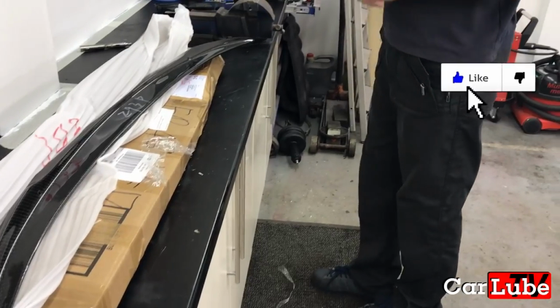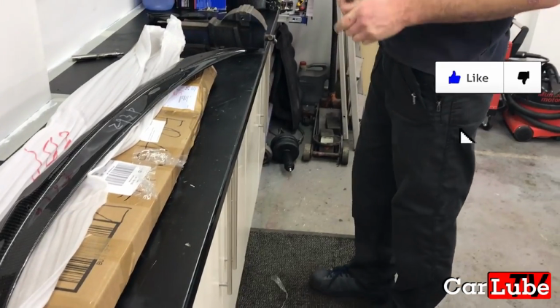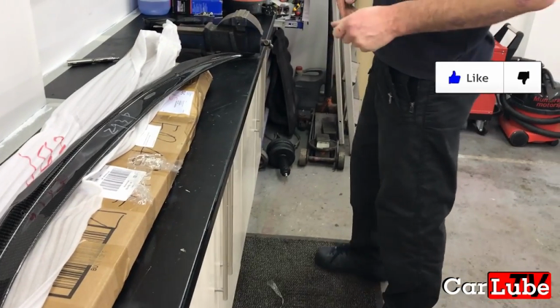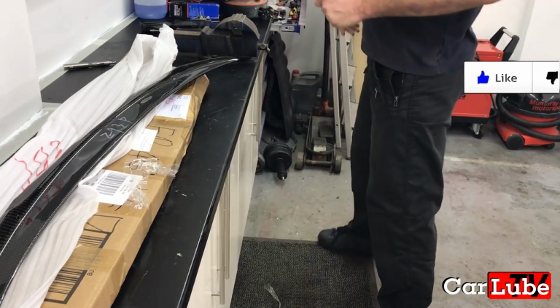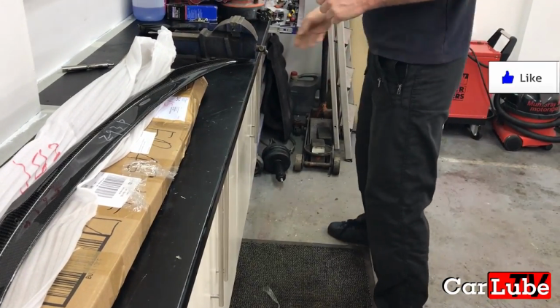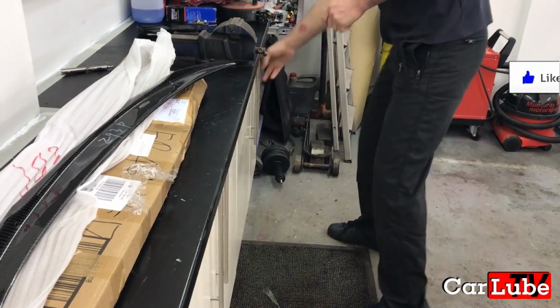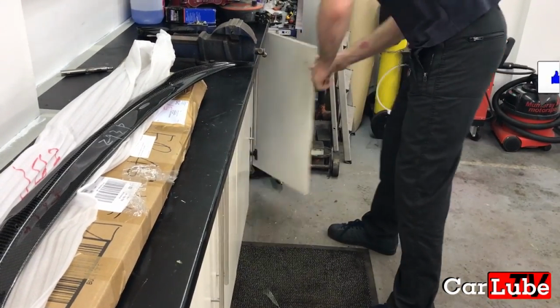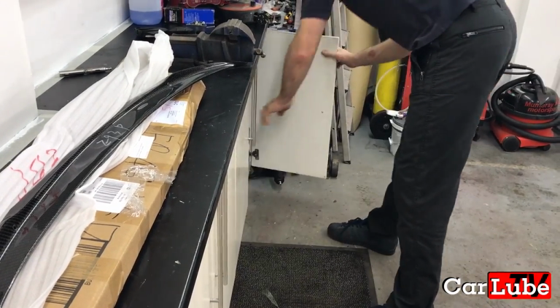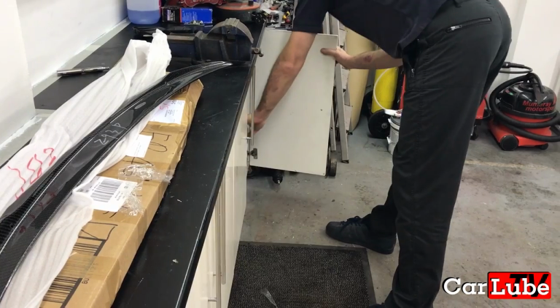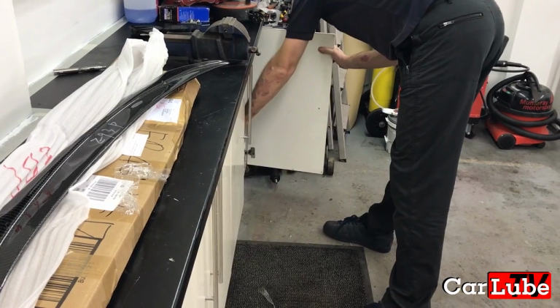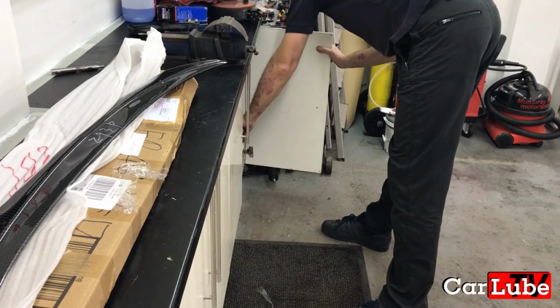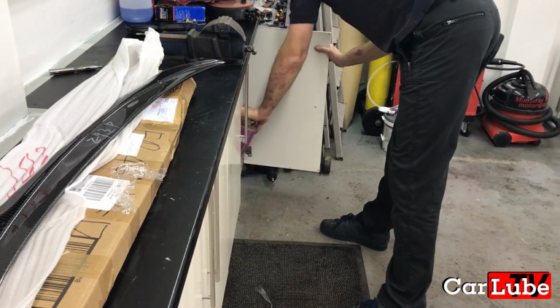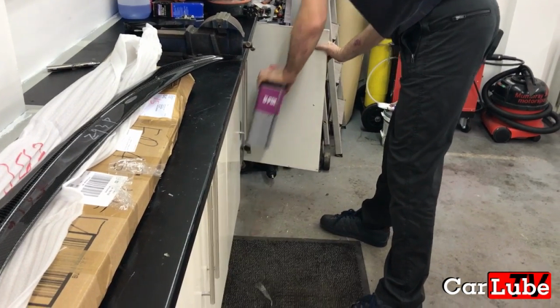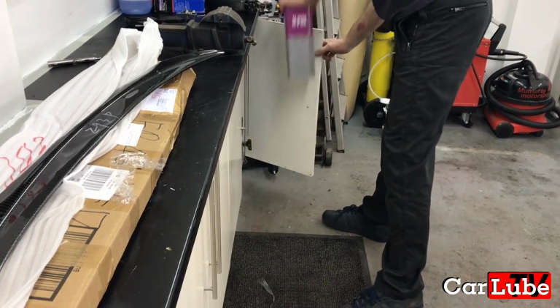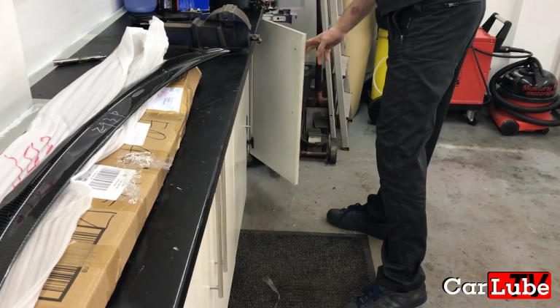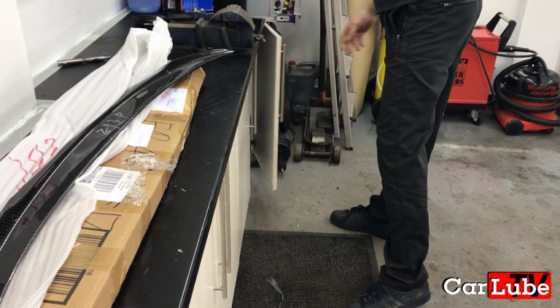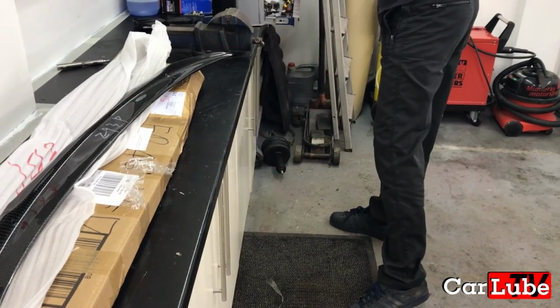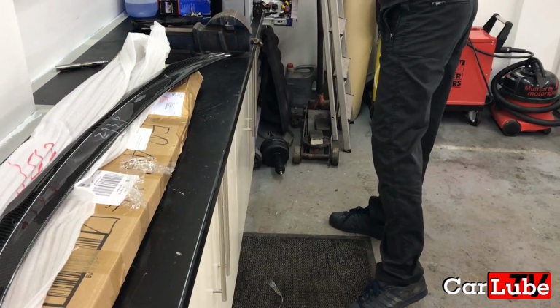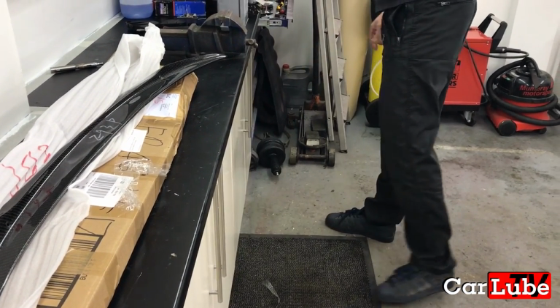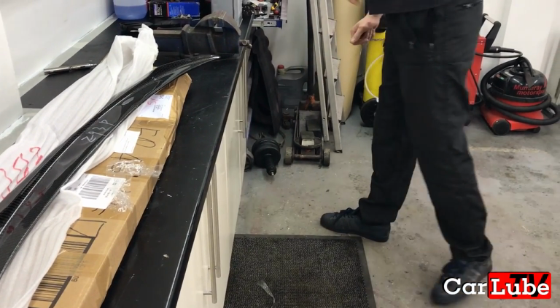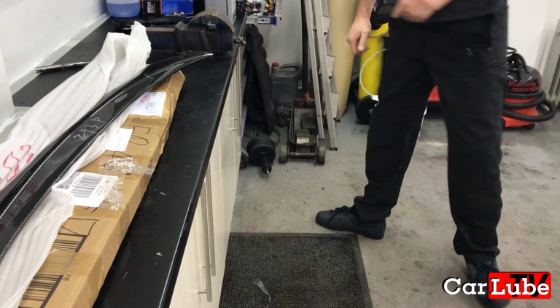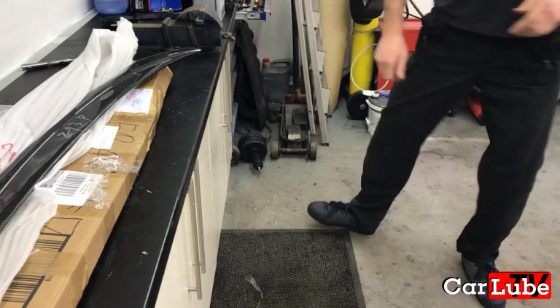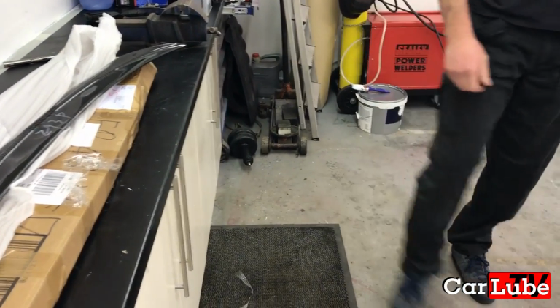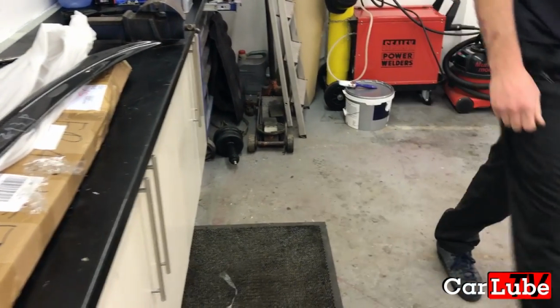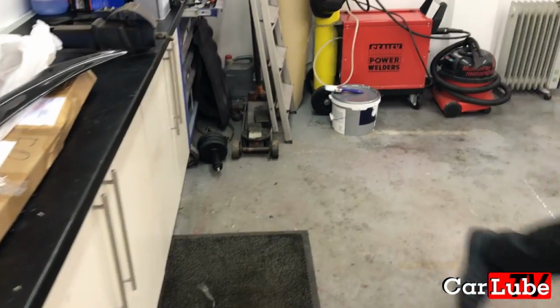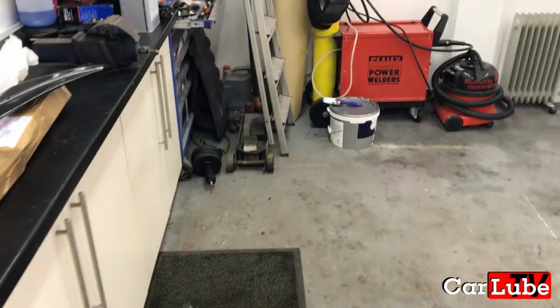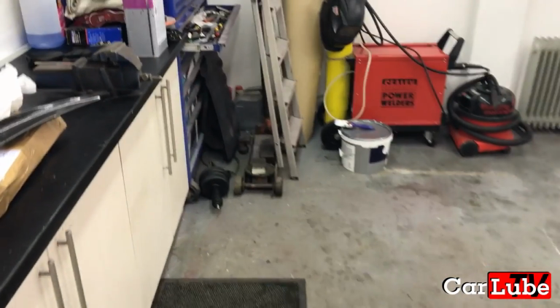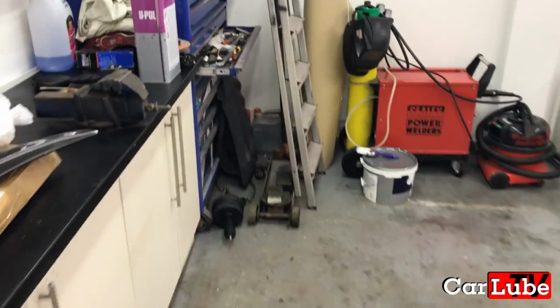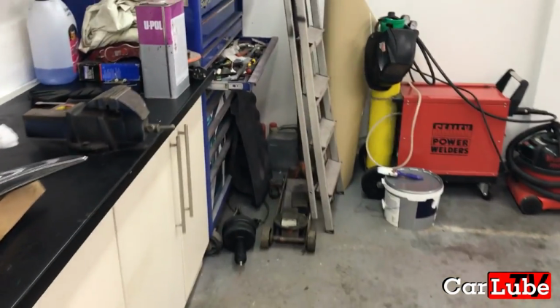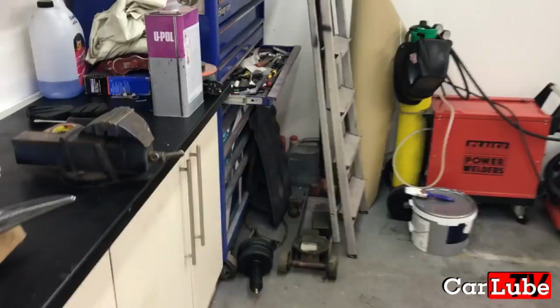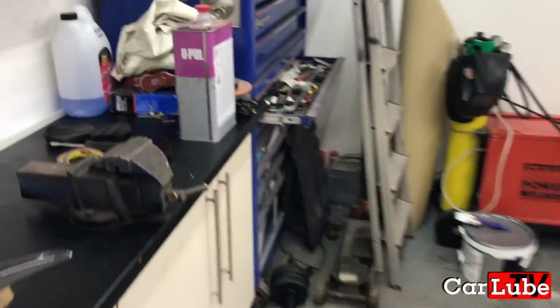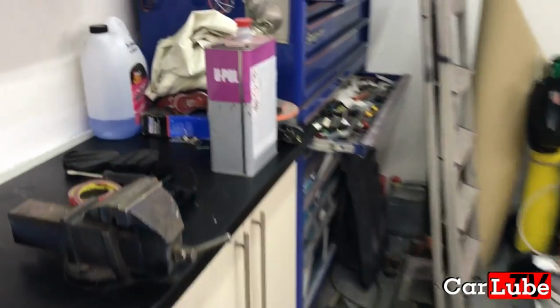Next up, clean your boot lid thoroughly. It's also a good idea to use a degreasing agent to enable the 3M tape to adhere properly.